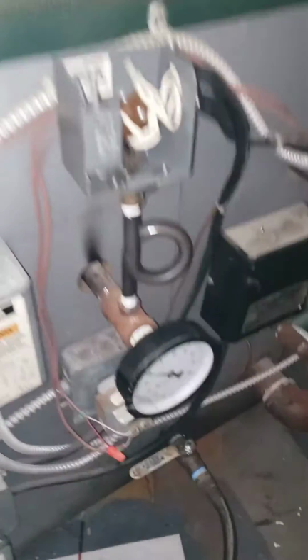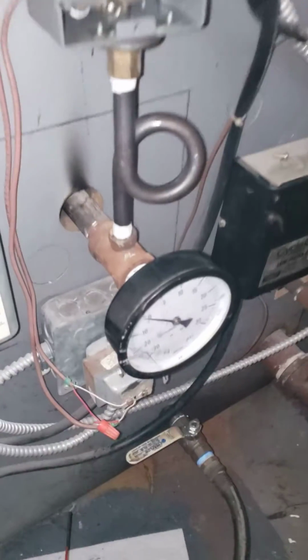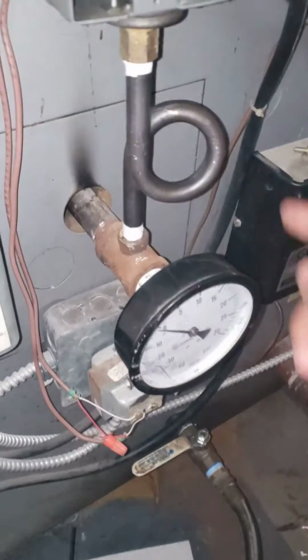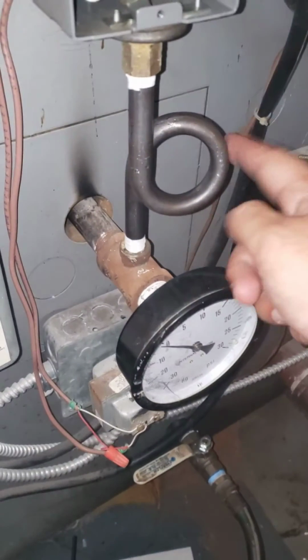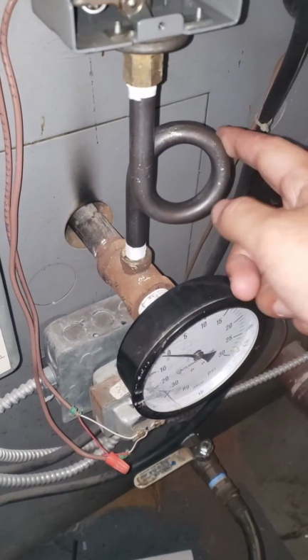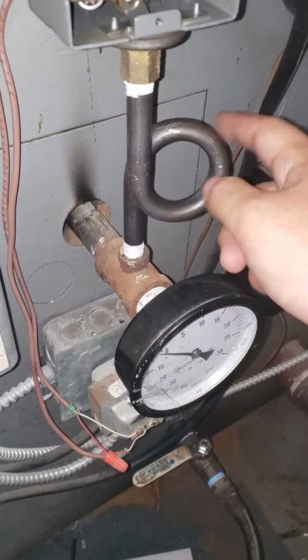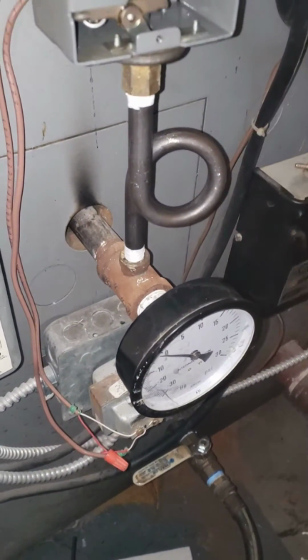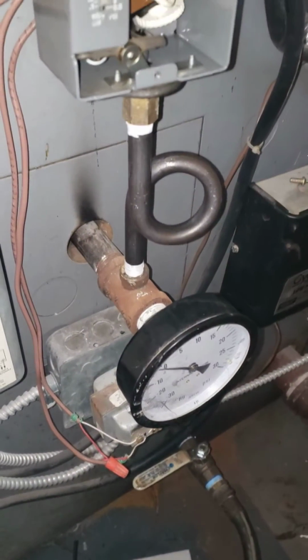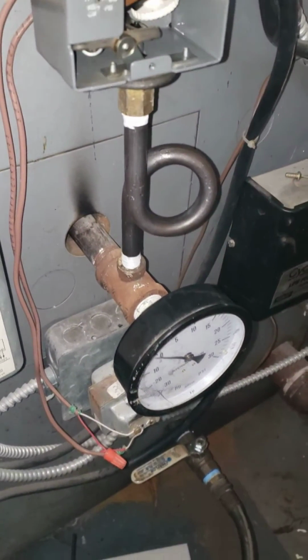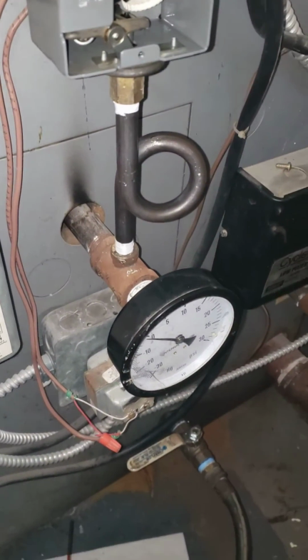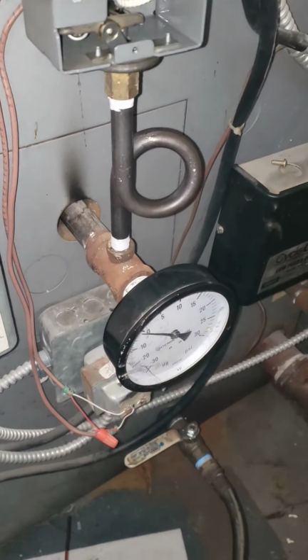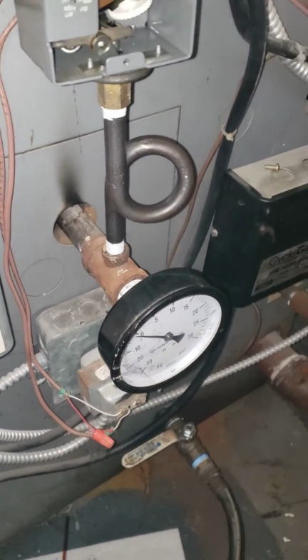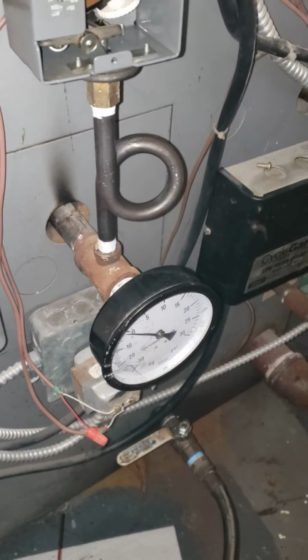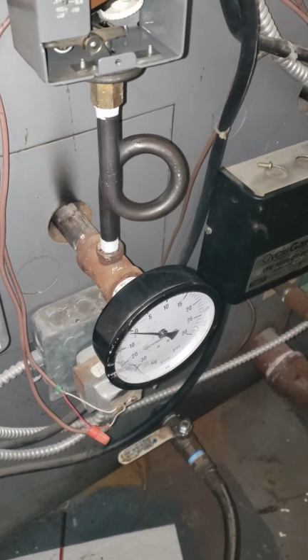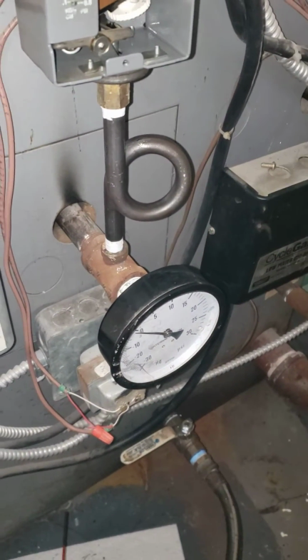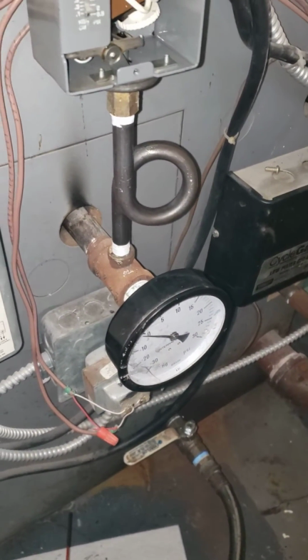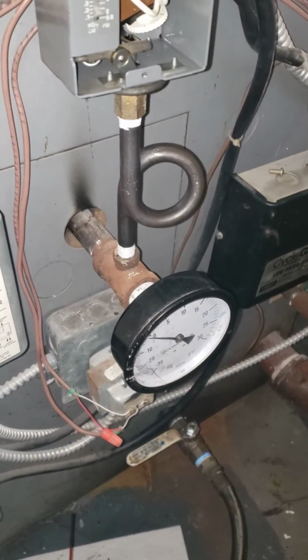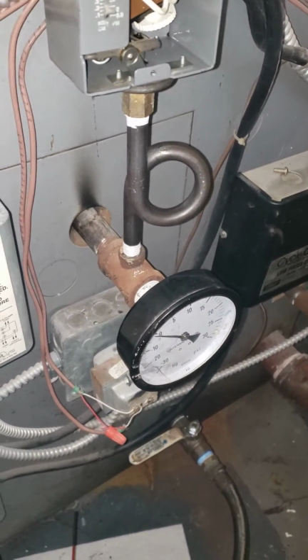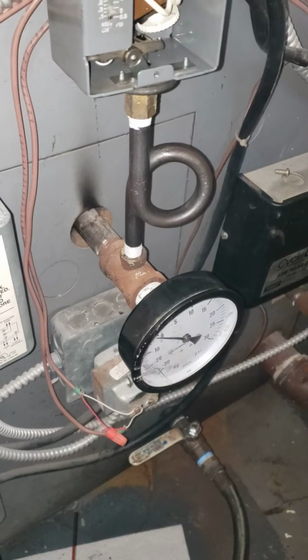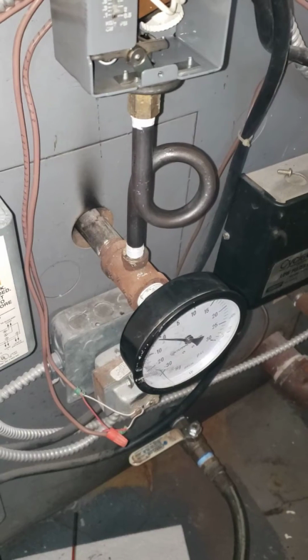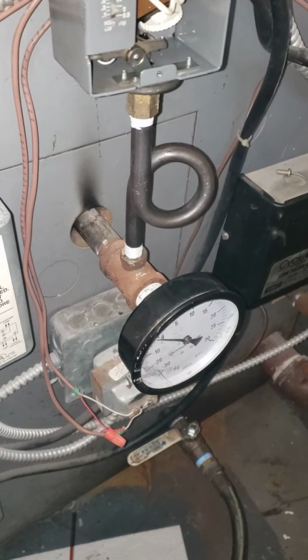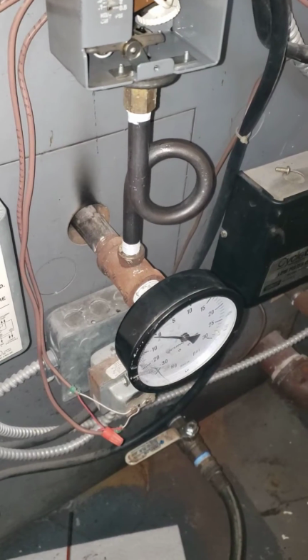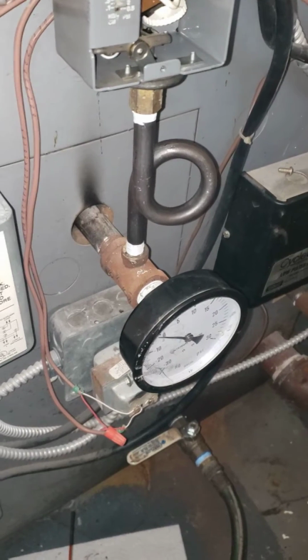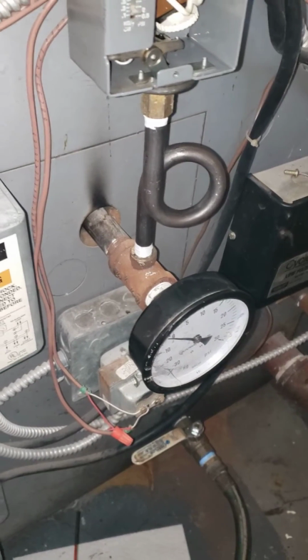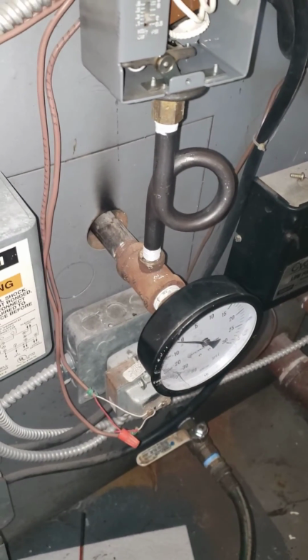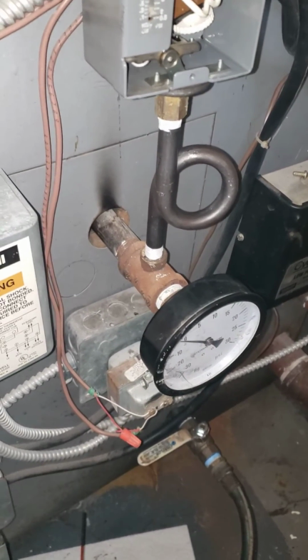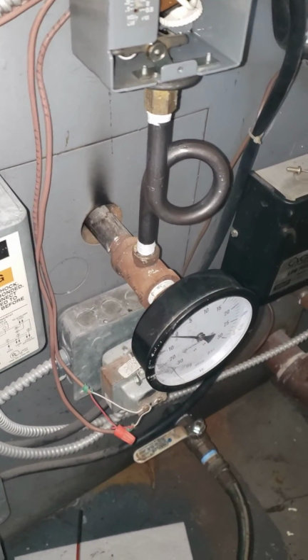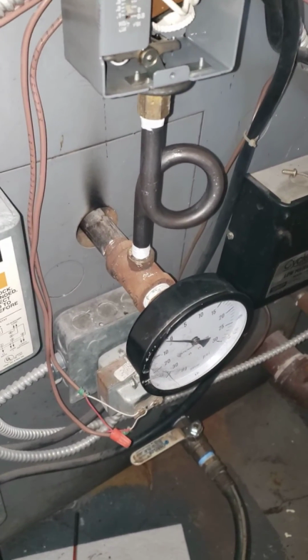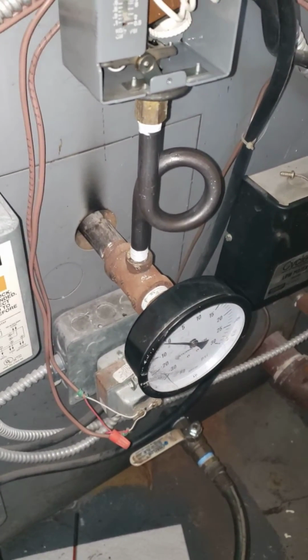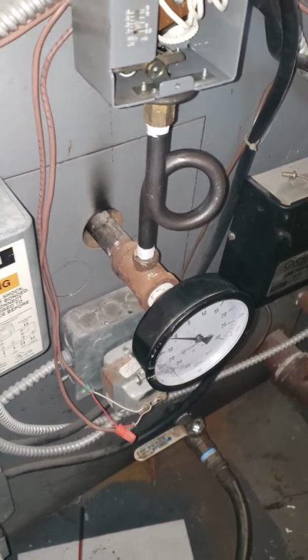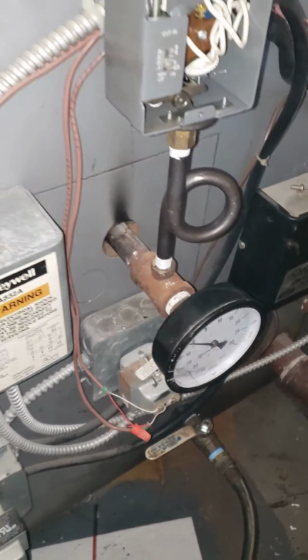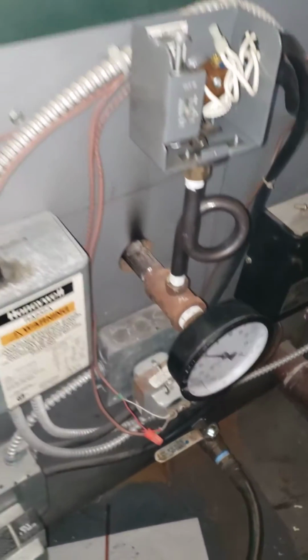I cleaned out this pigtail right here, and it was a little dirty, but nothing crazy, and that didn't solve the issue.